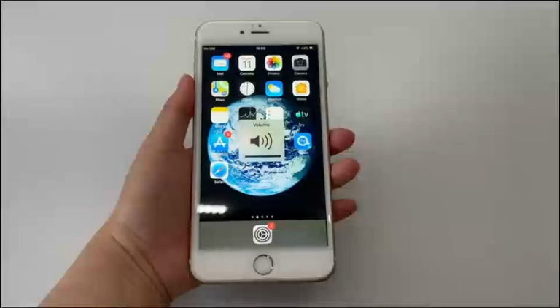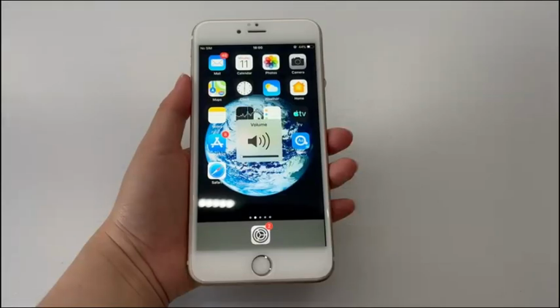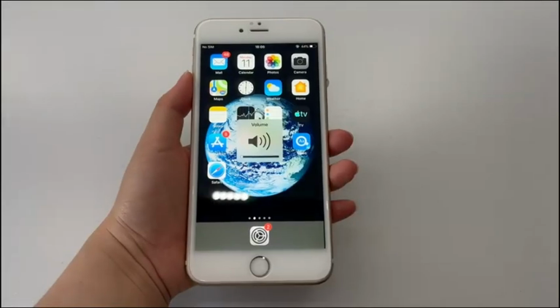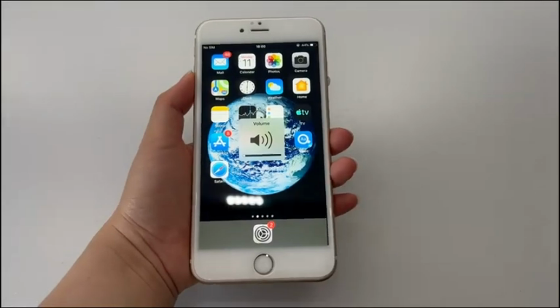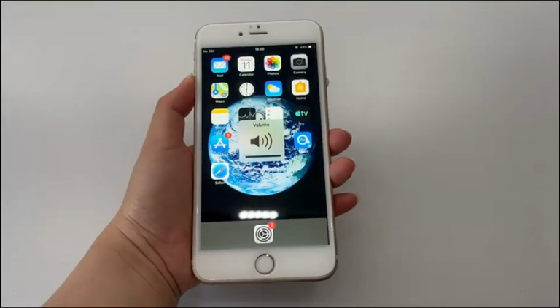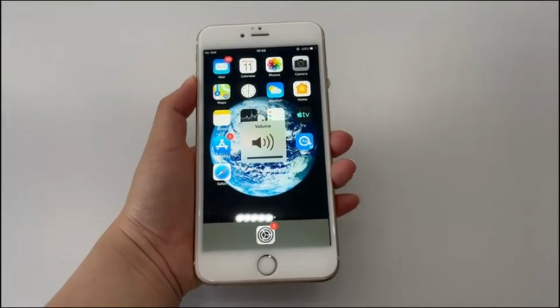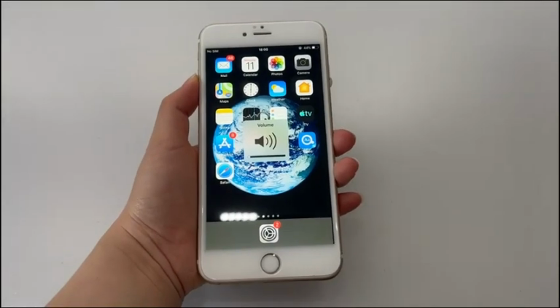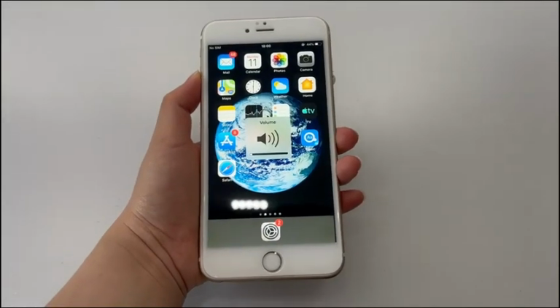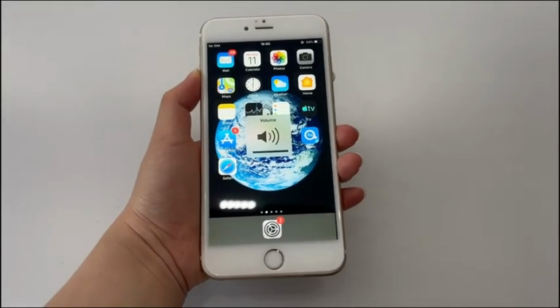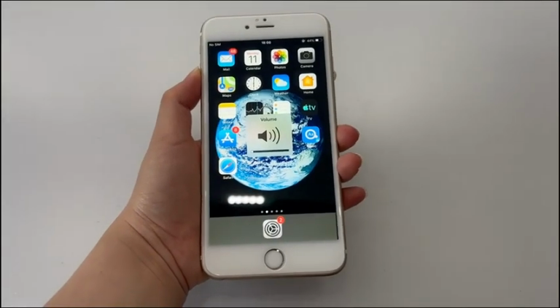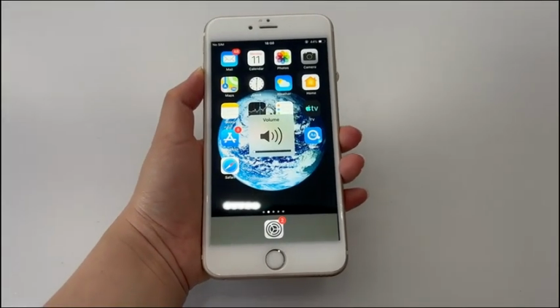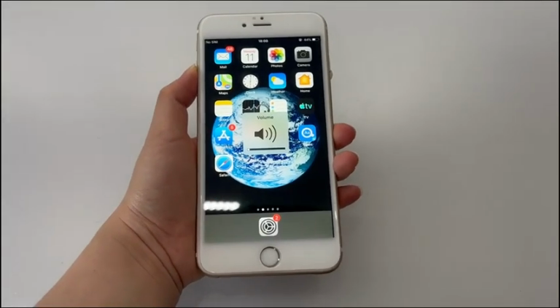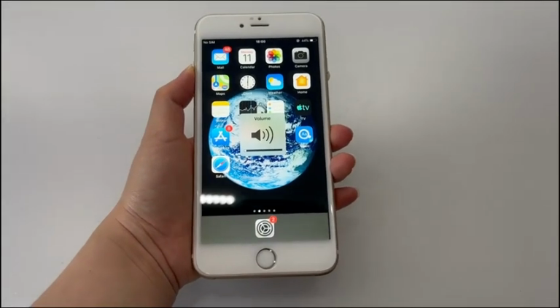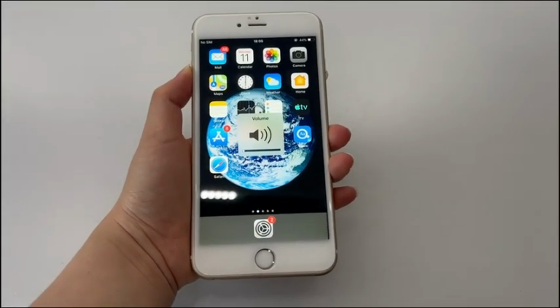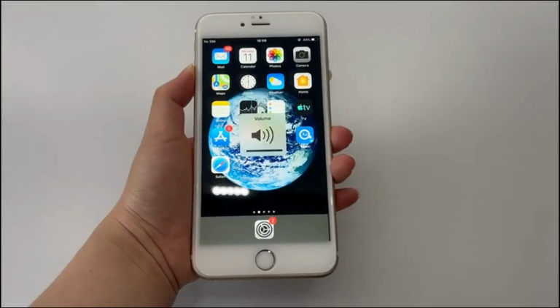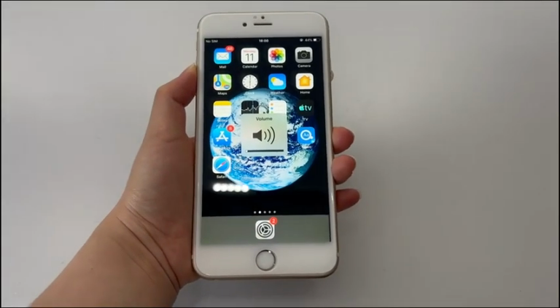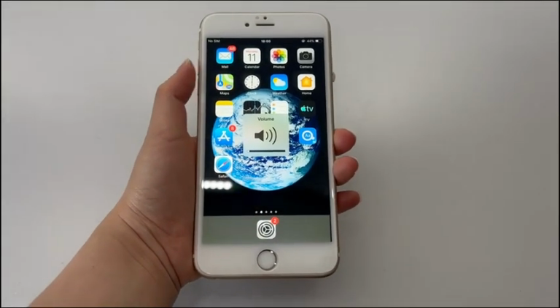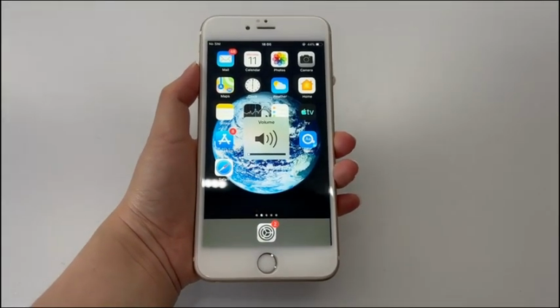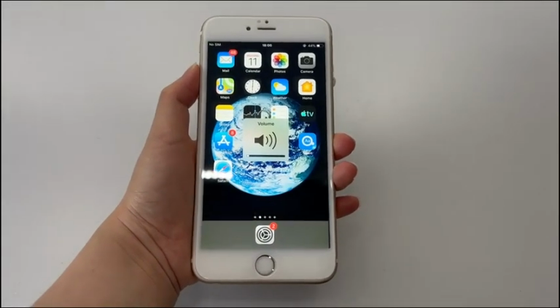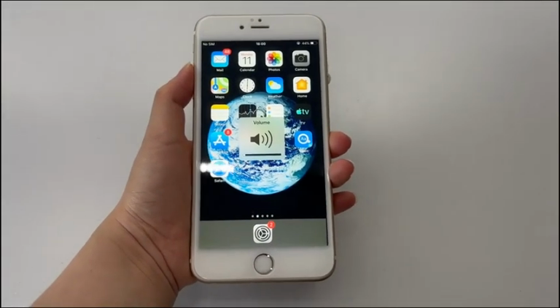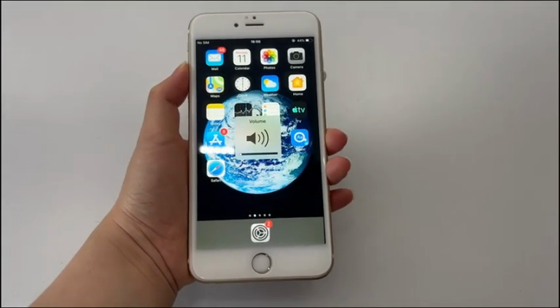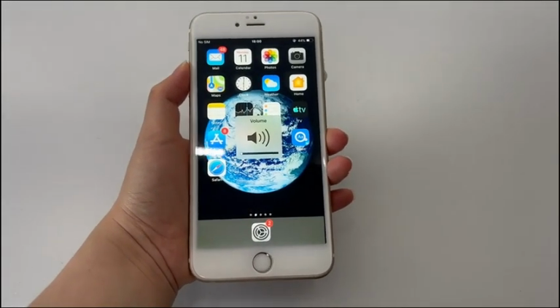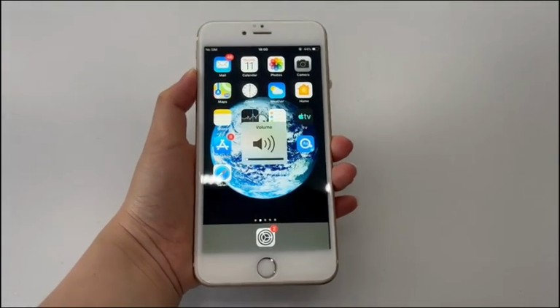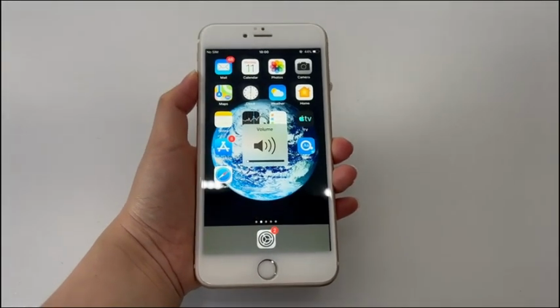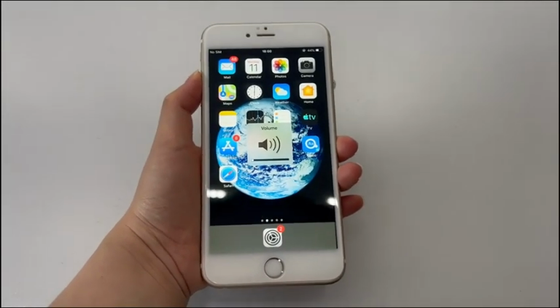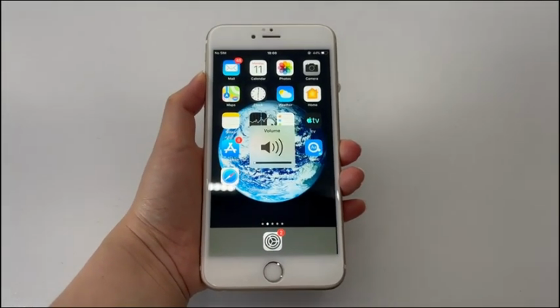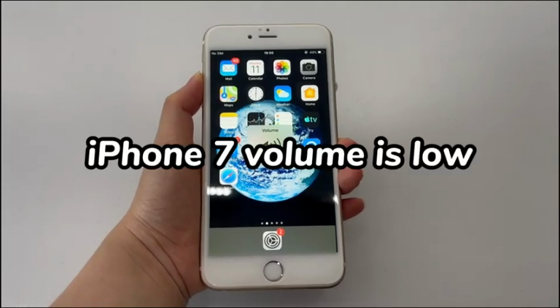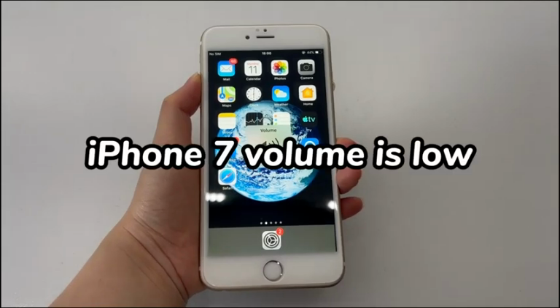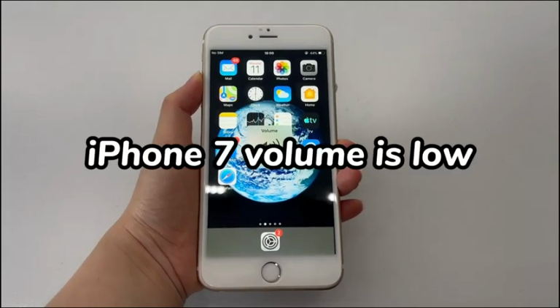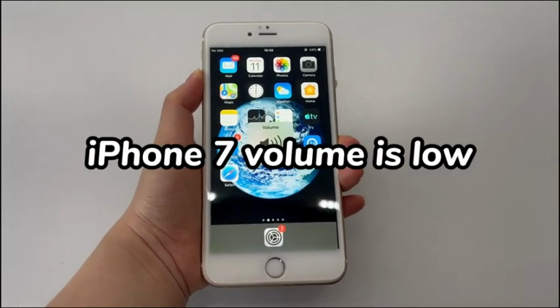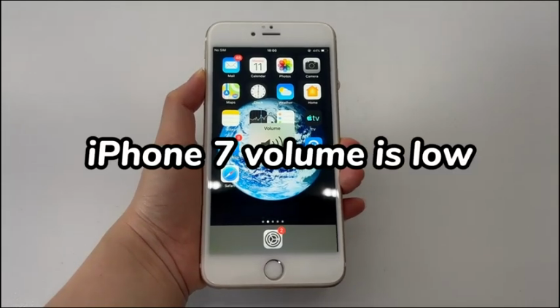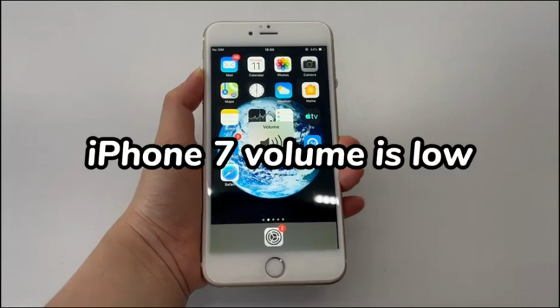Welcome to Bytefurther. In today's video, you'll learn what to do when your iPhone 7 volume is low.